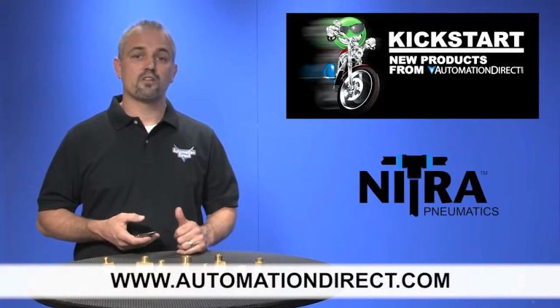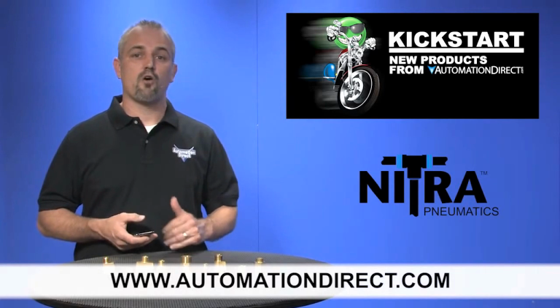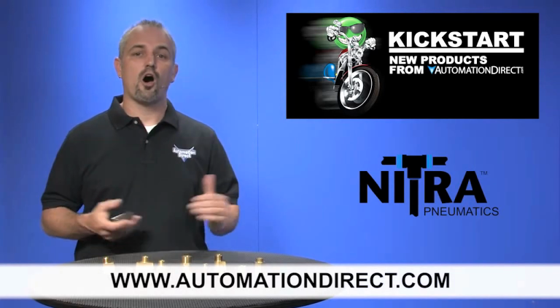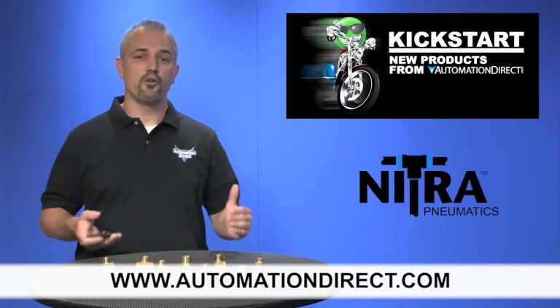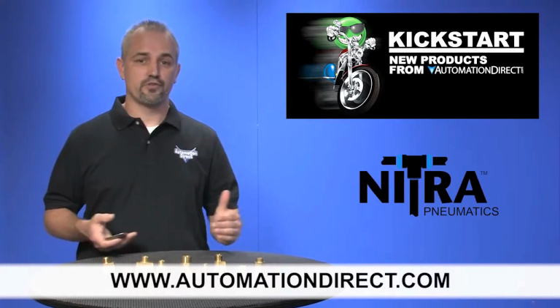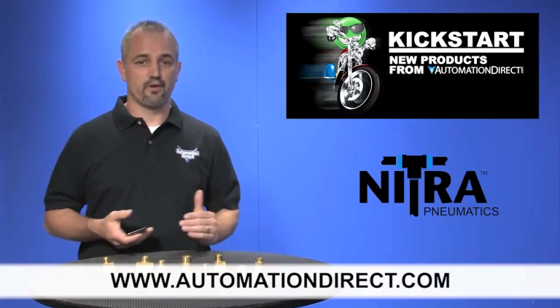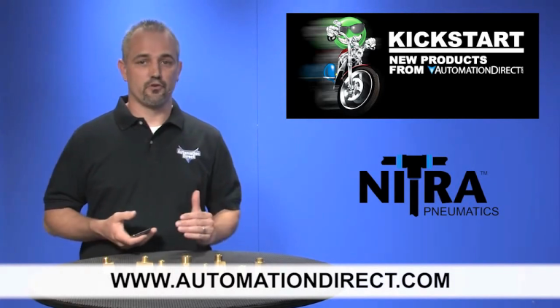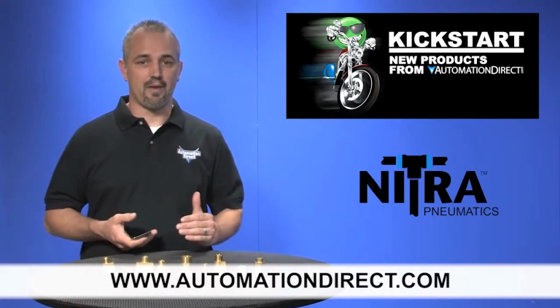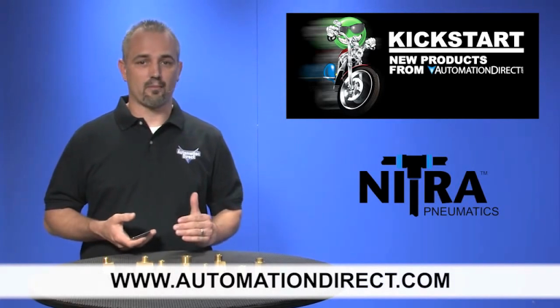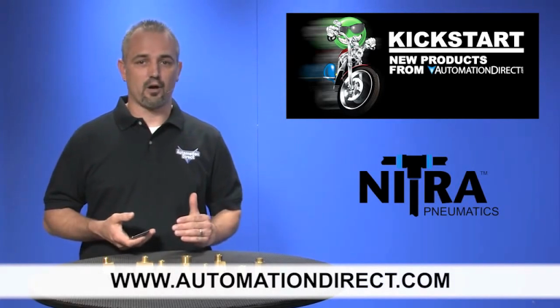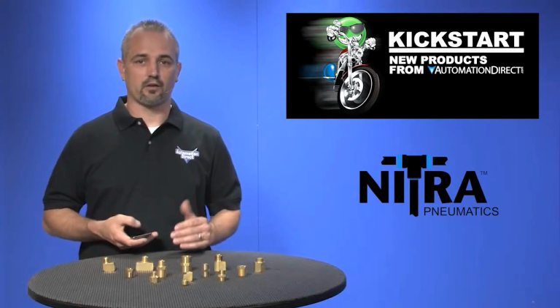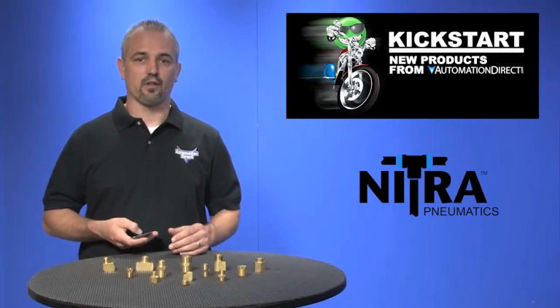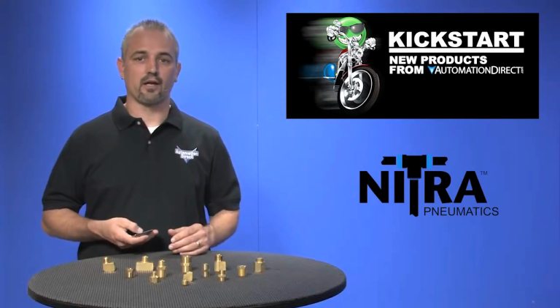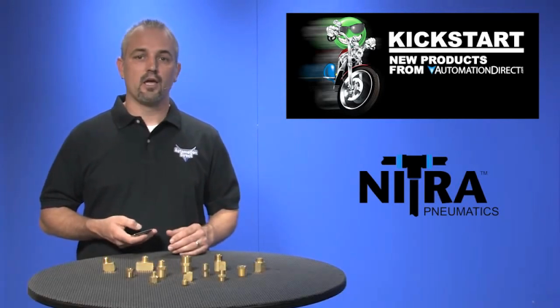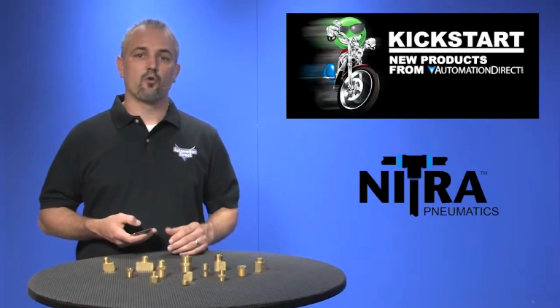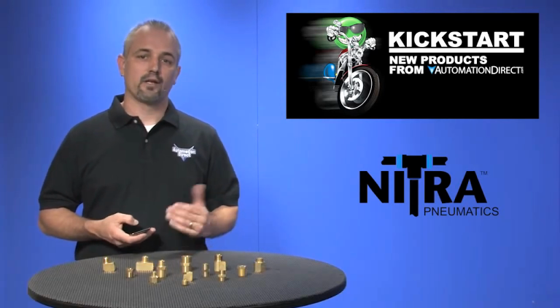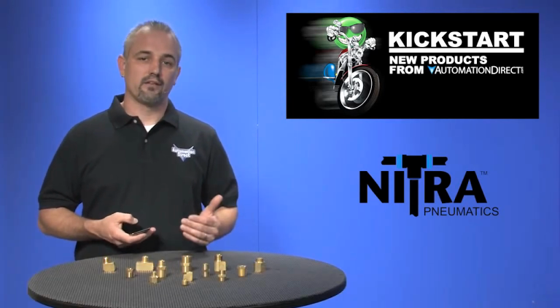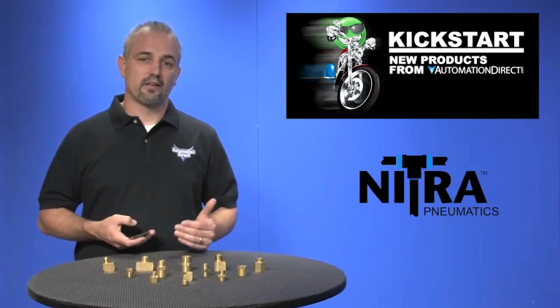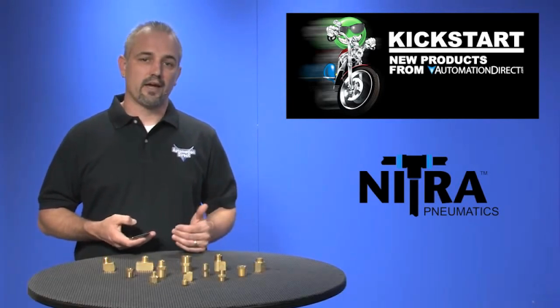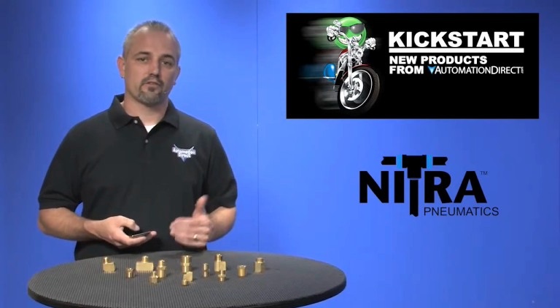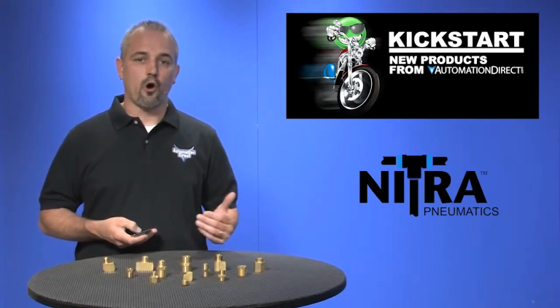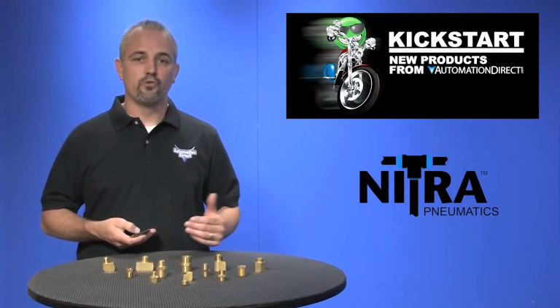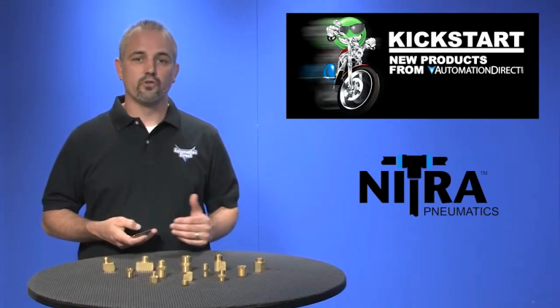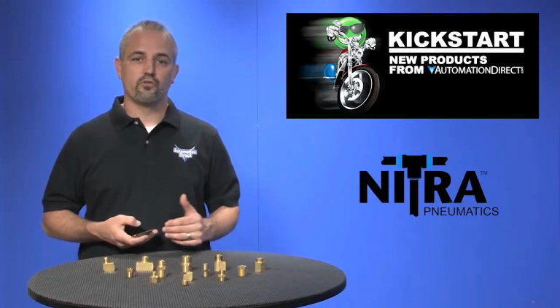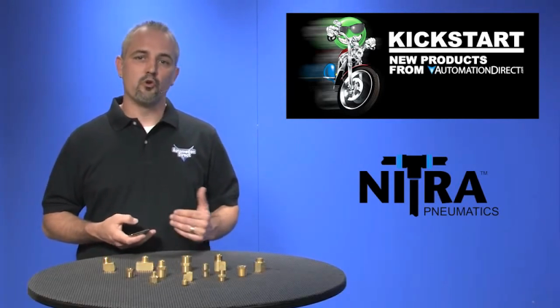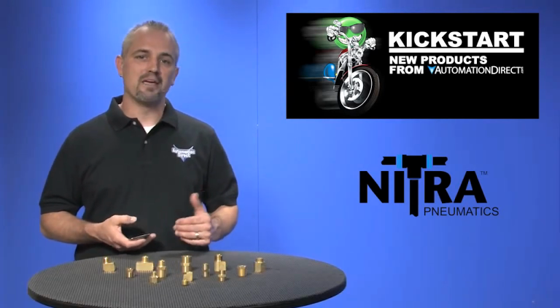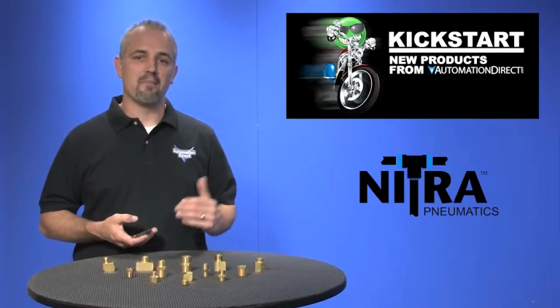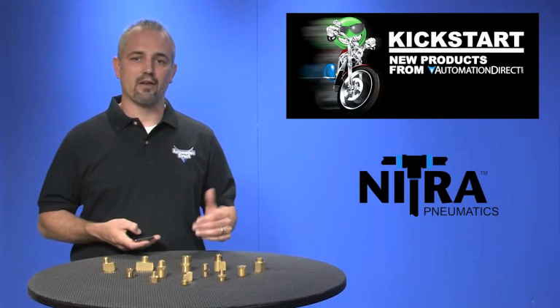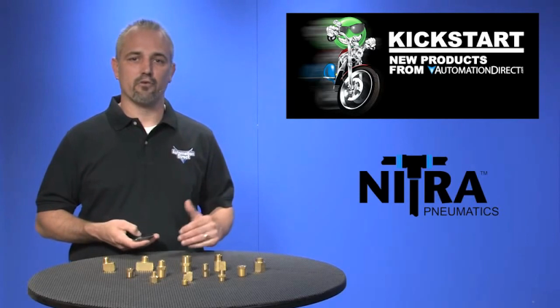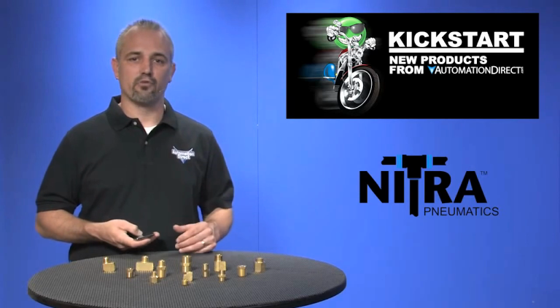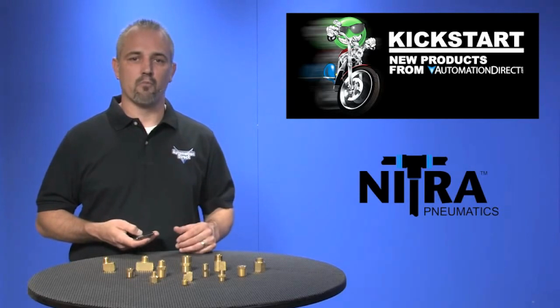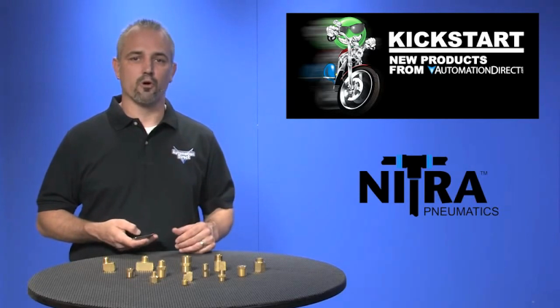And don't forget, we sell hundreds of other pneumatic products like quick disconnects, hoses, tubing, manifolds, and more.